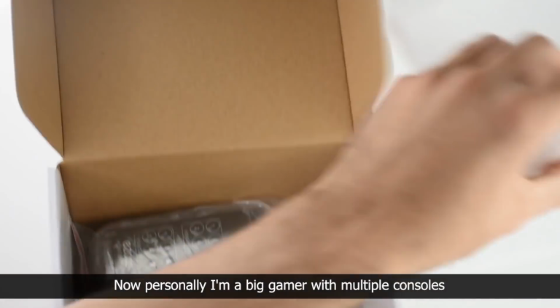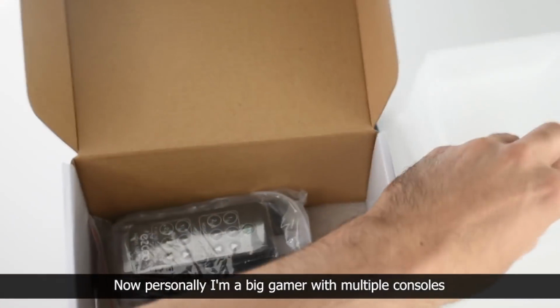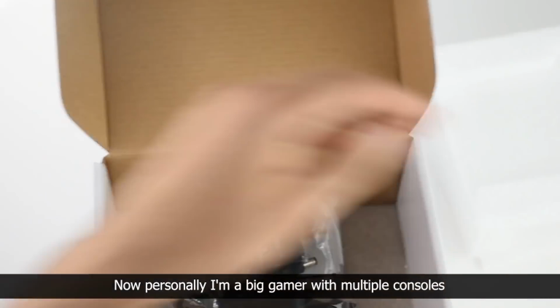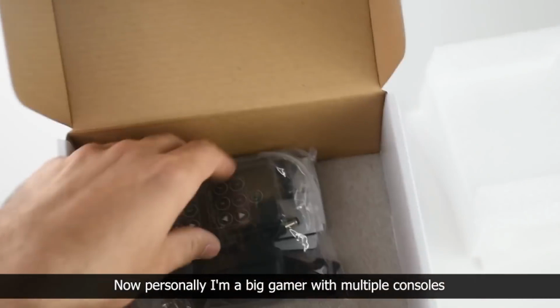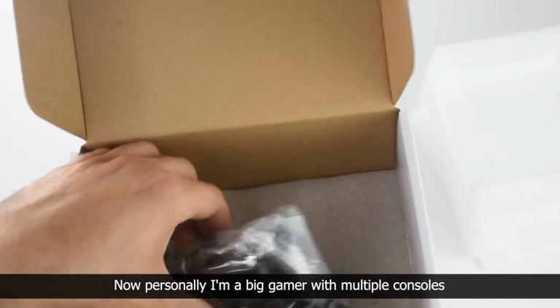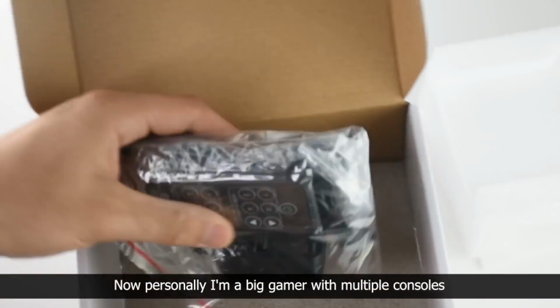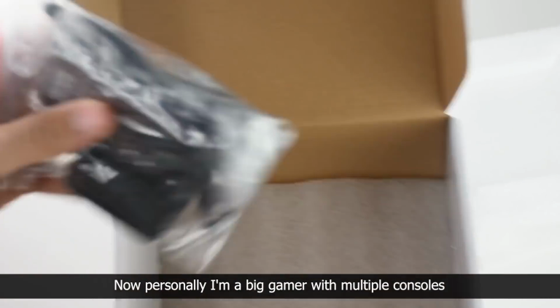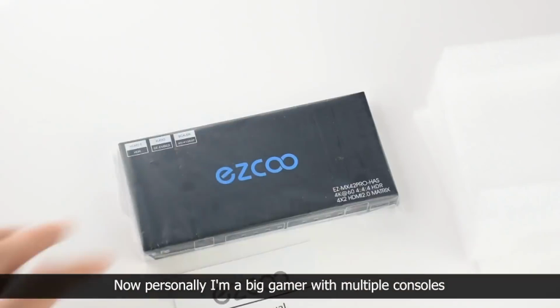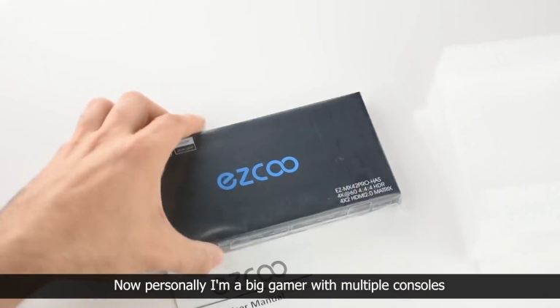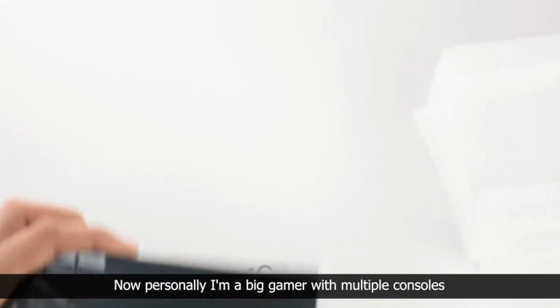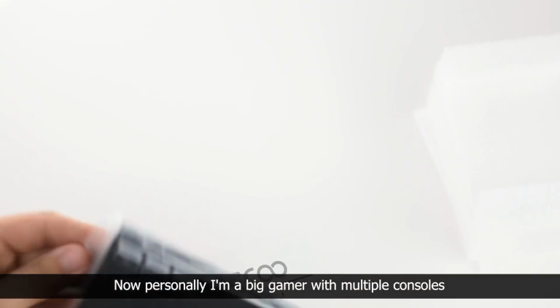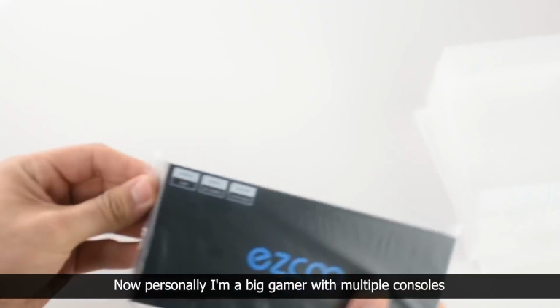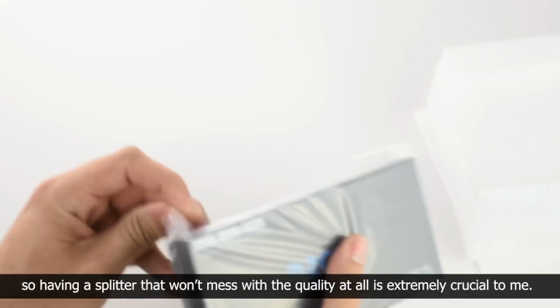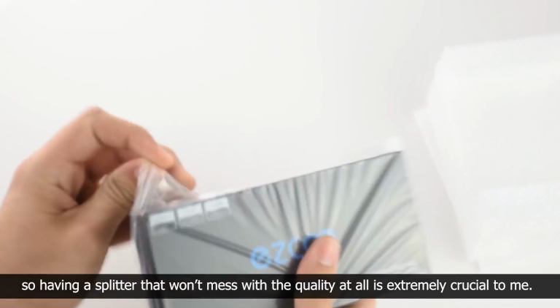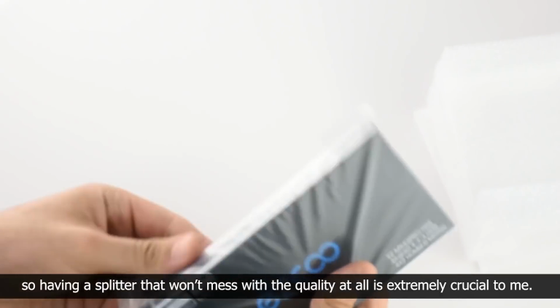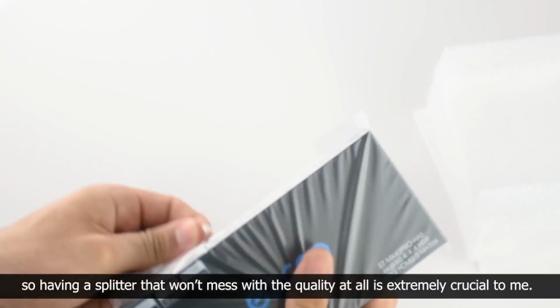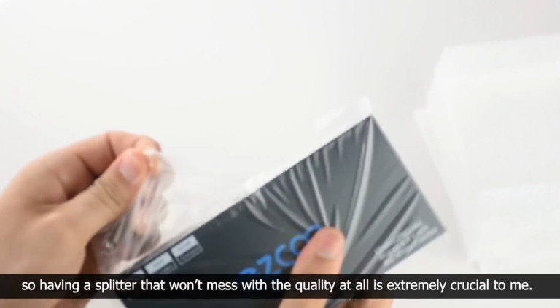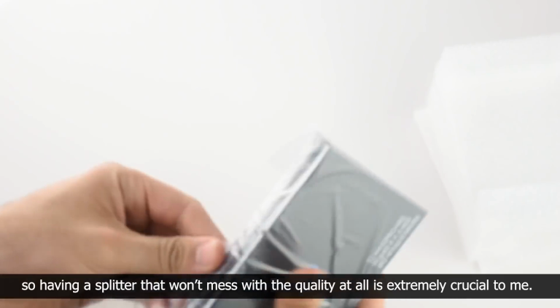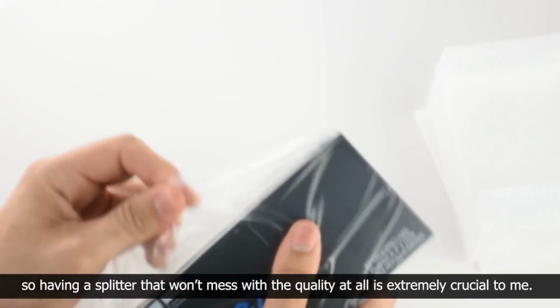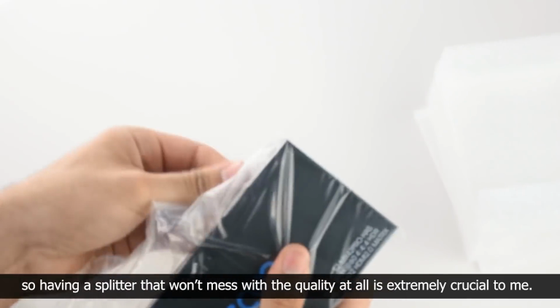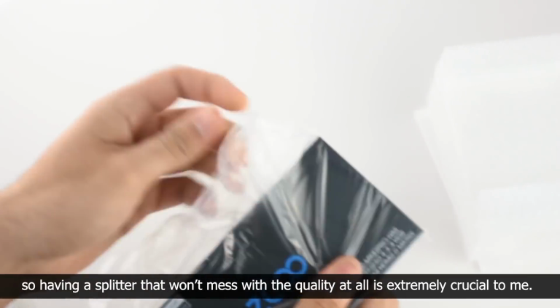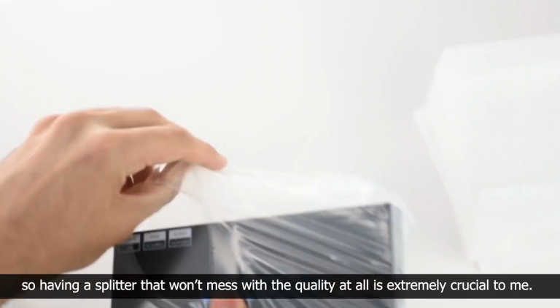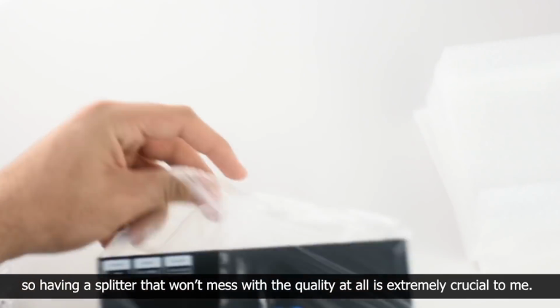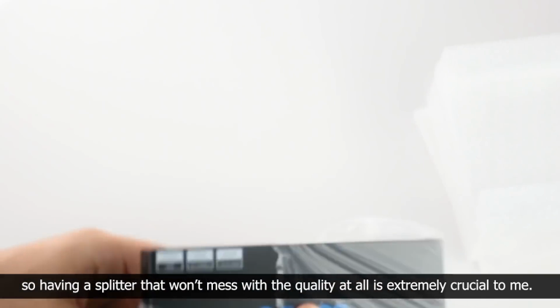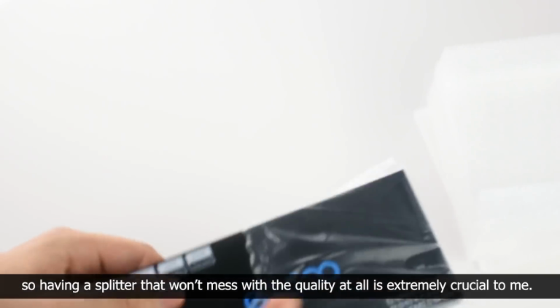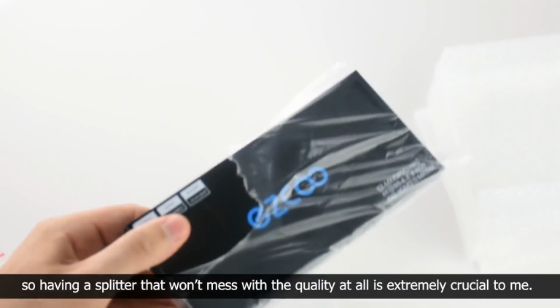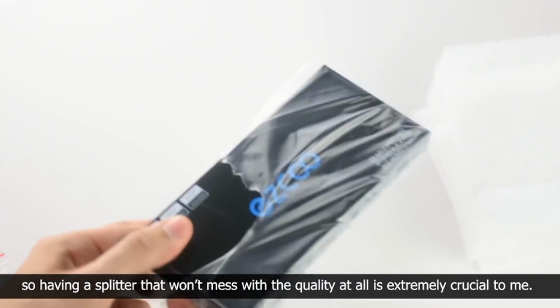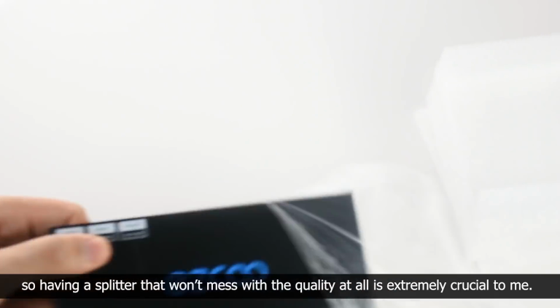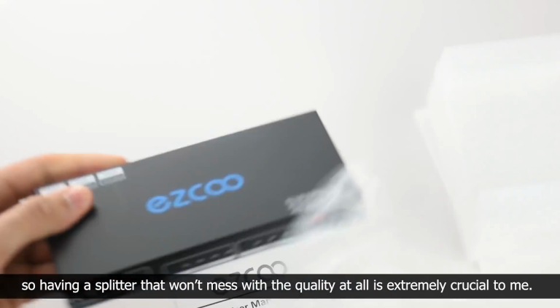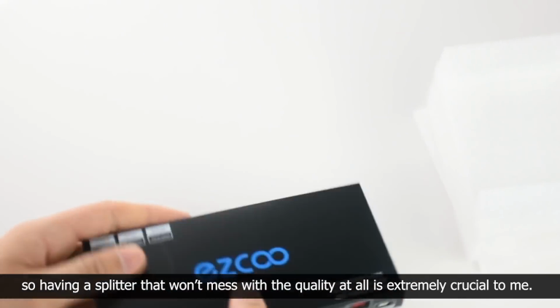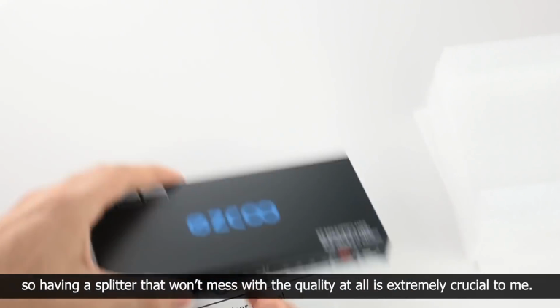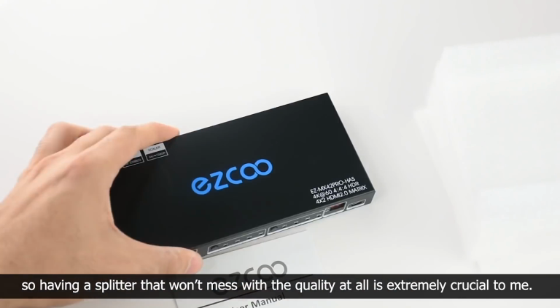Personally I'm a big gamer with multiple consoles, so having a splitter that won't mess with the quality at all is extremely crucial to me.